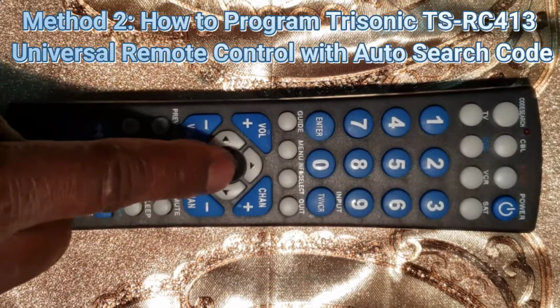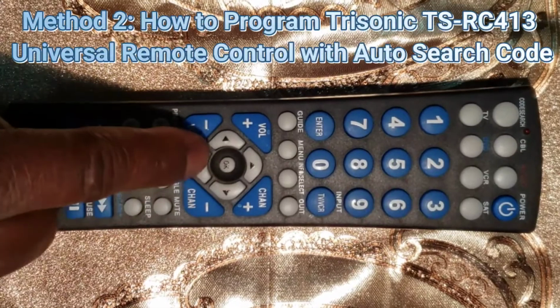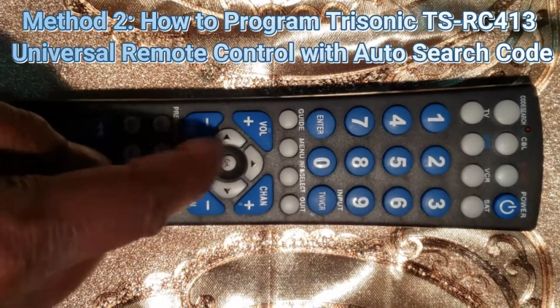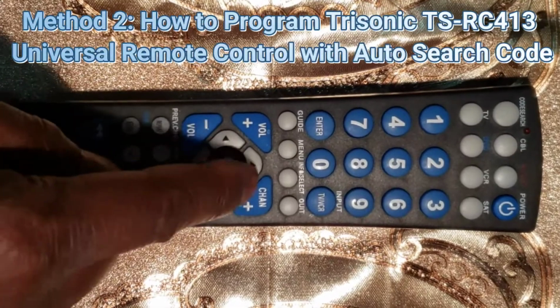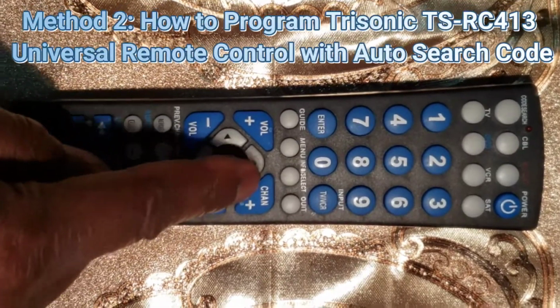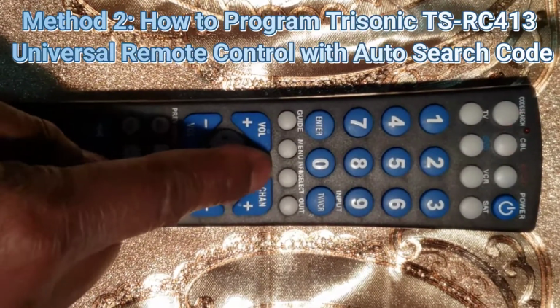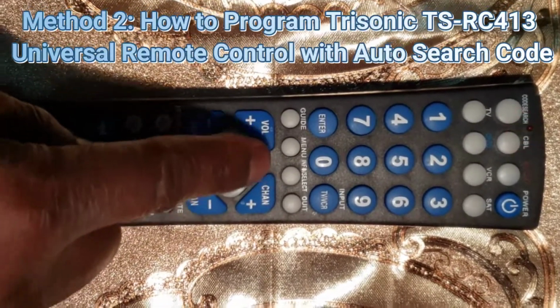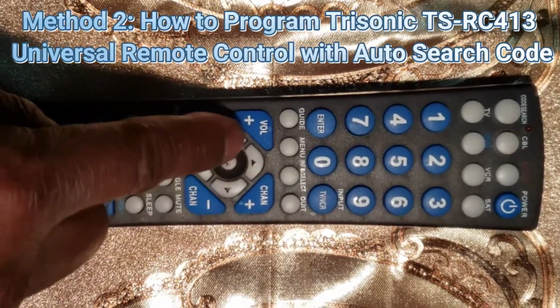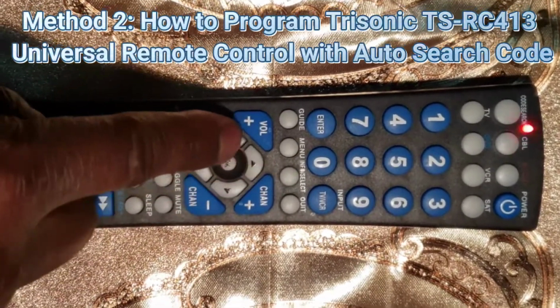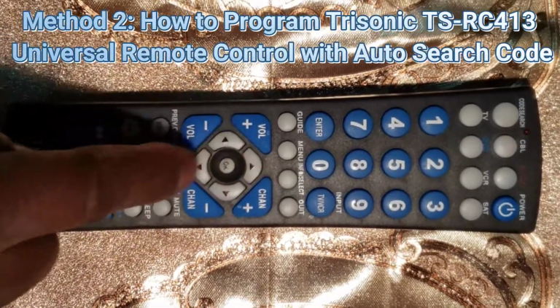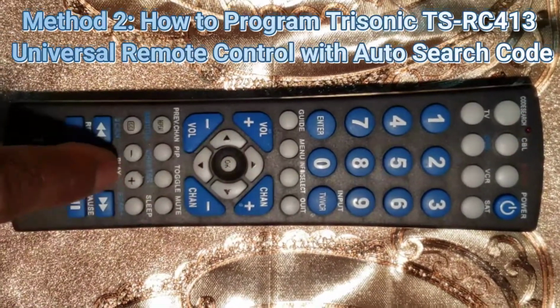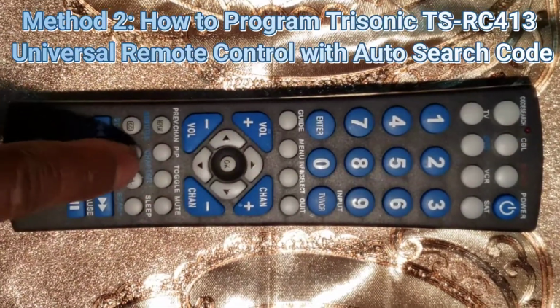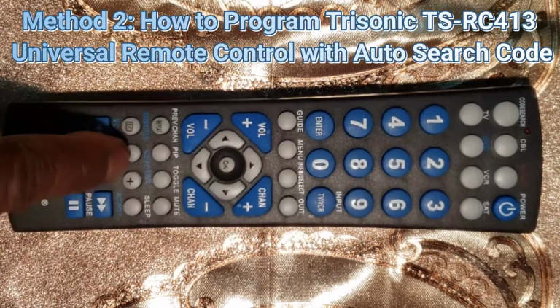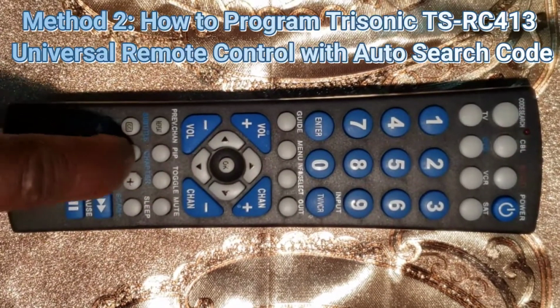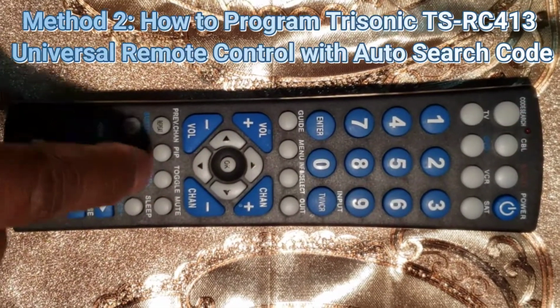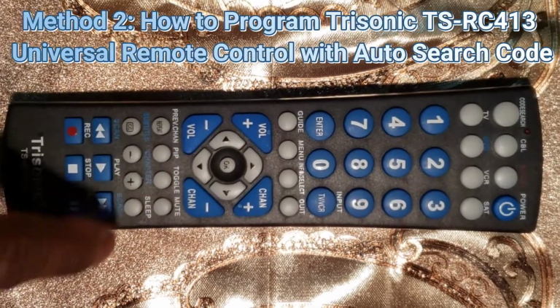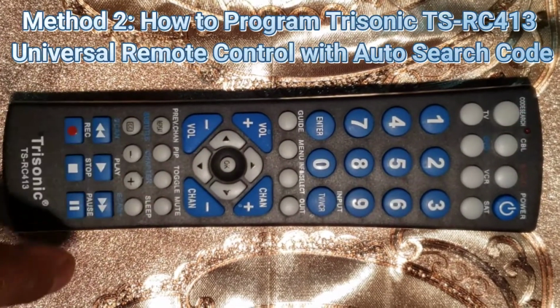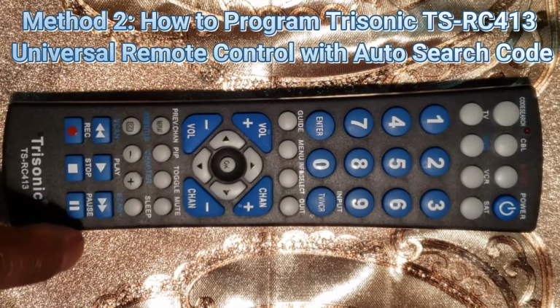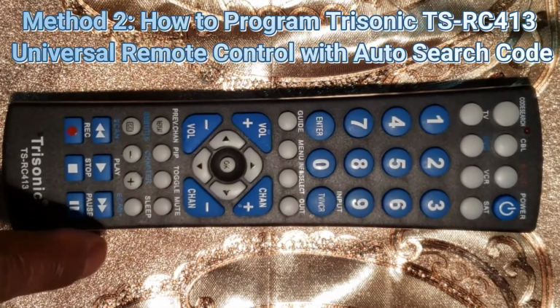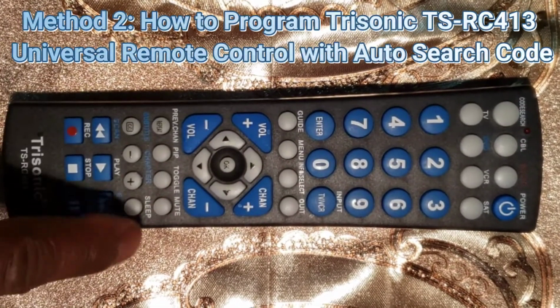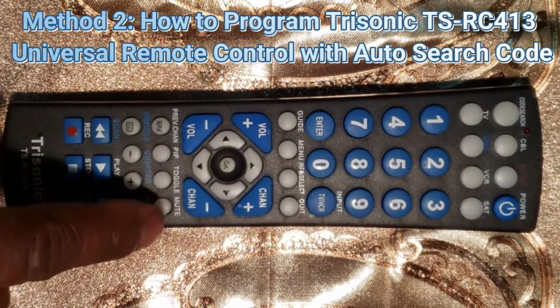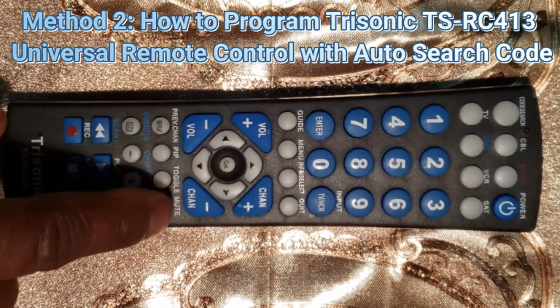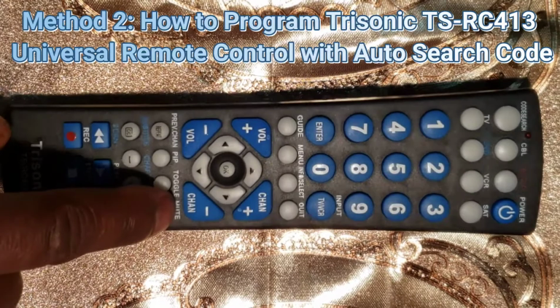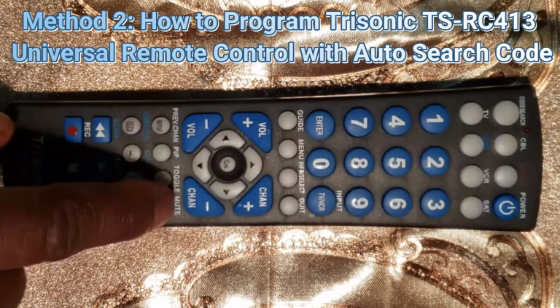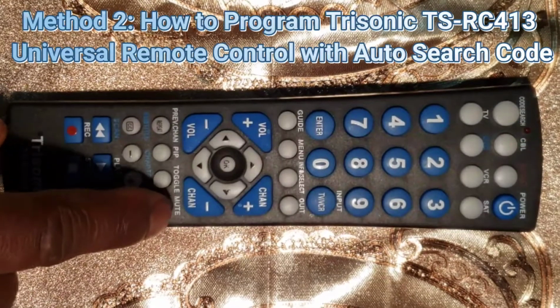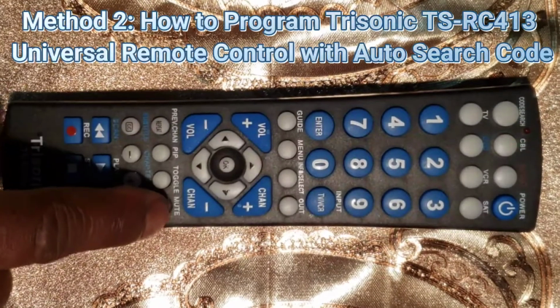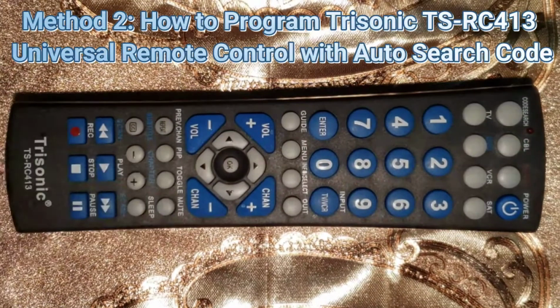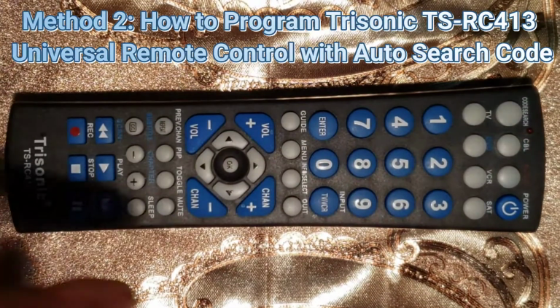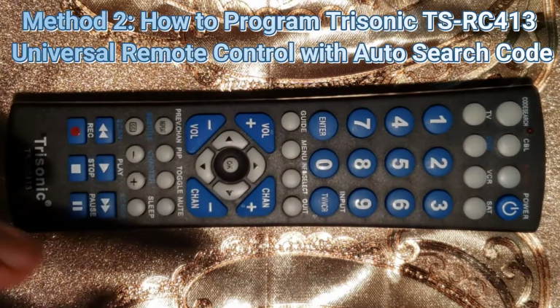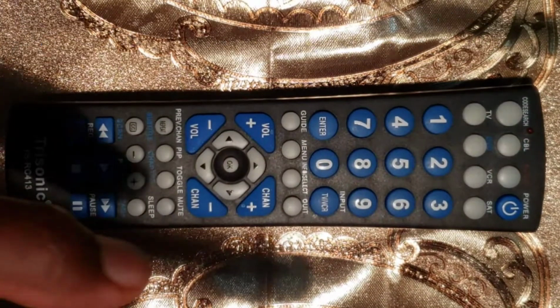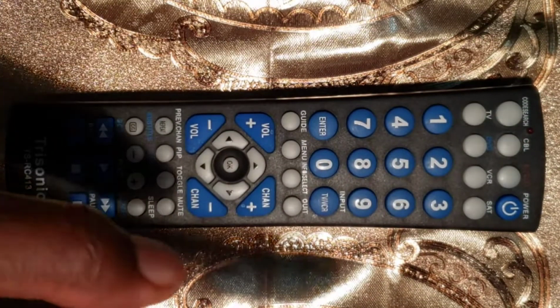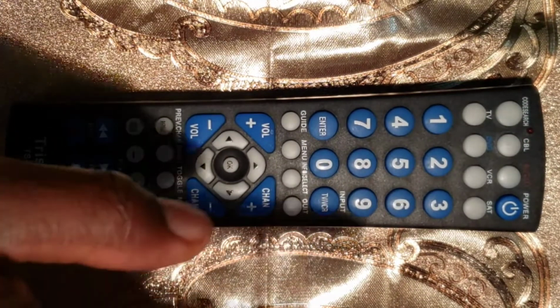Method 2: How to Program the Trisonic DSRC 413 Universal Remote Control with Auto Search Code.